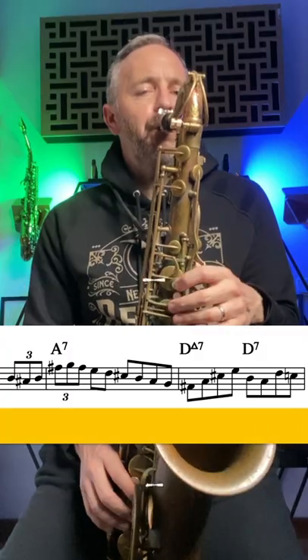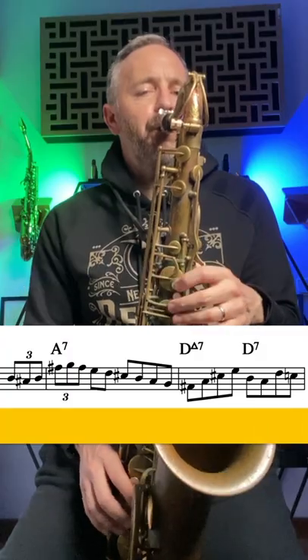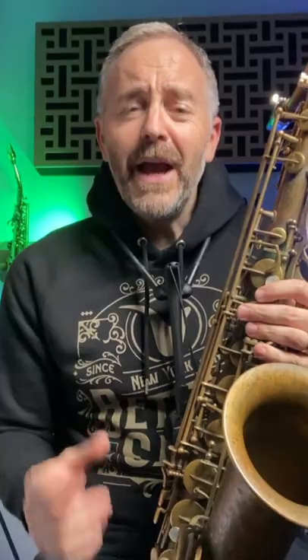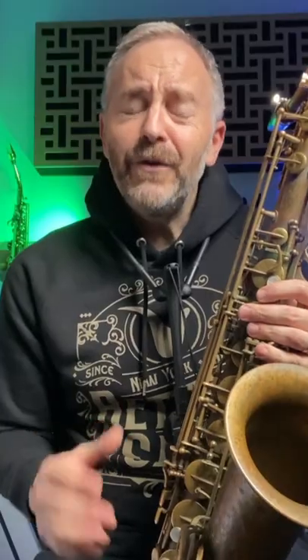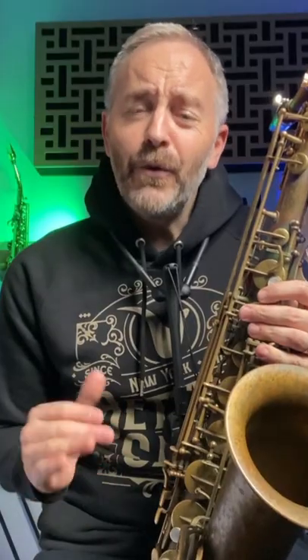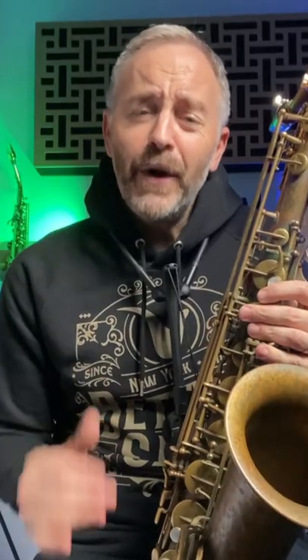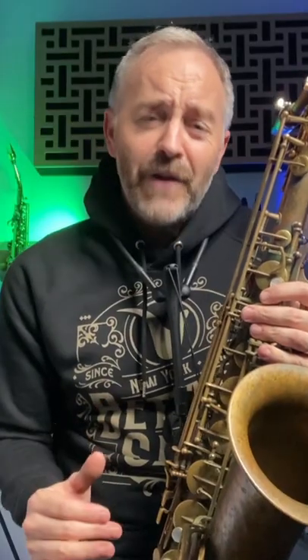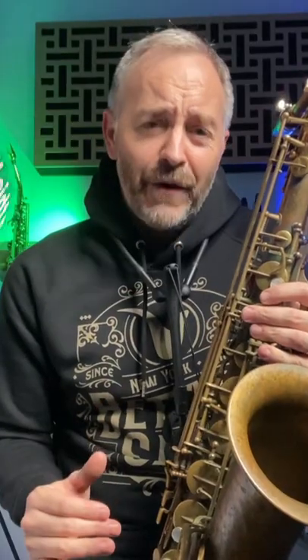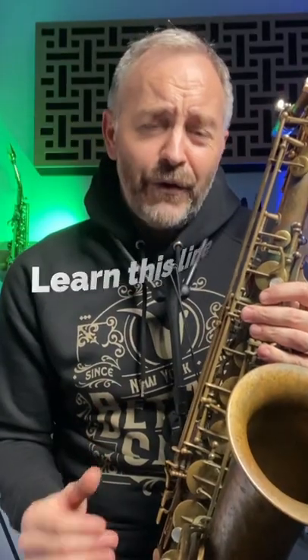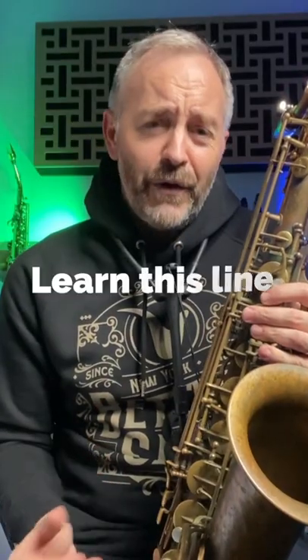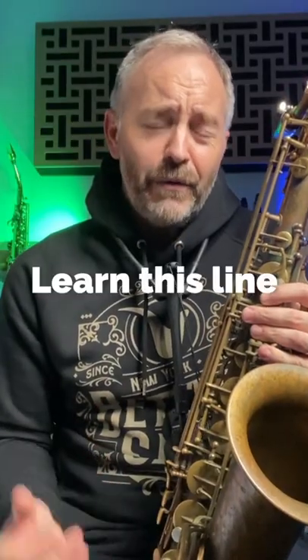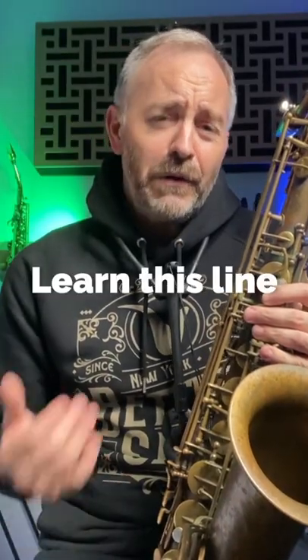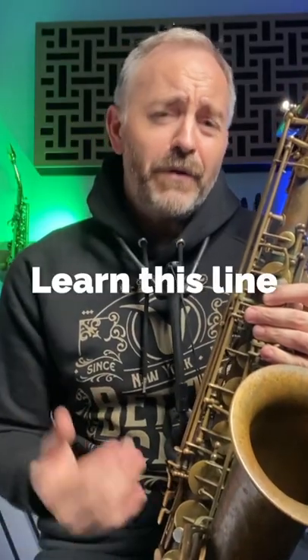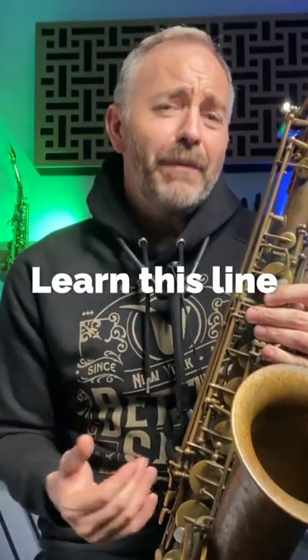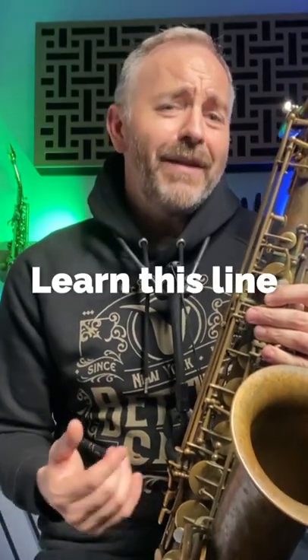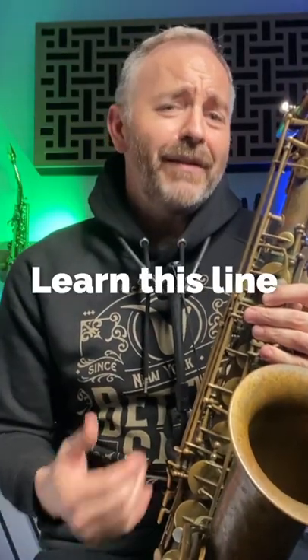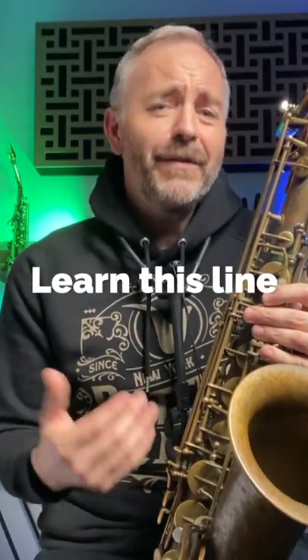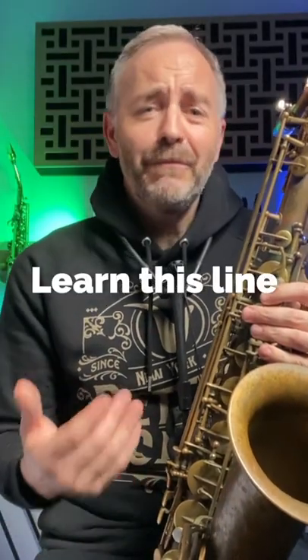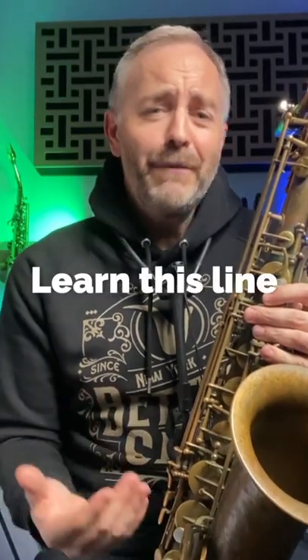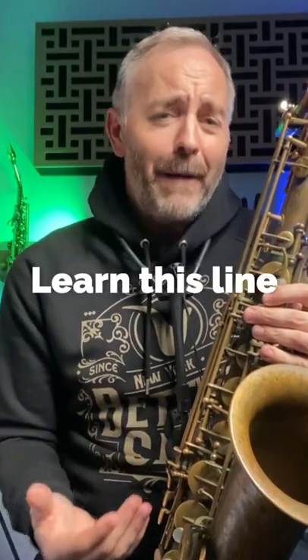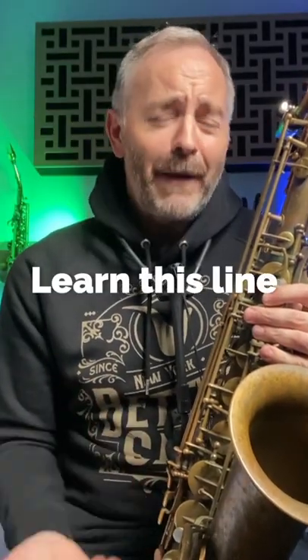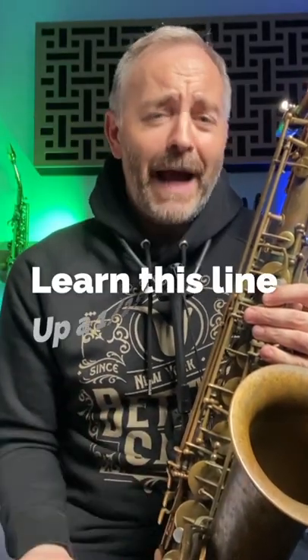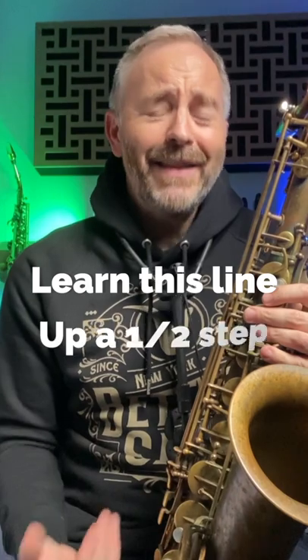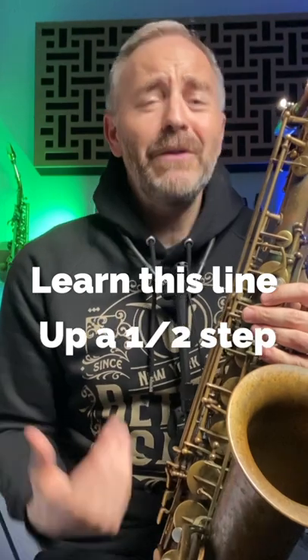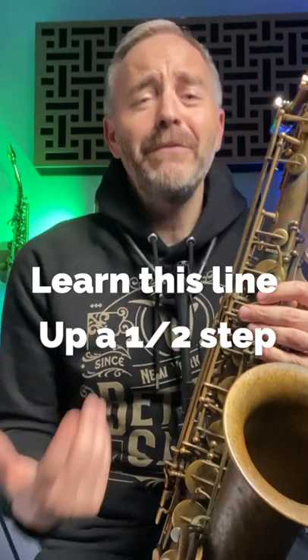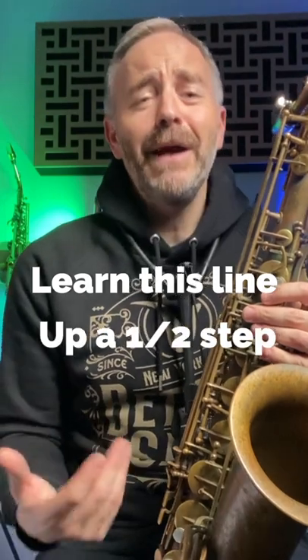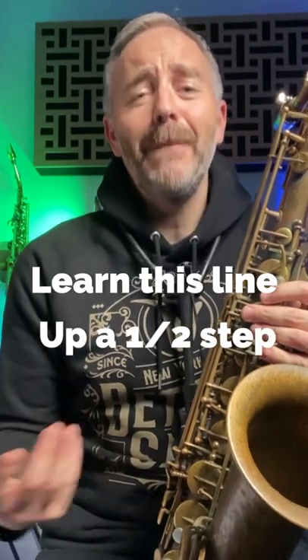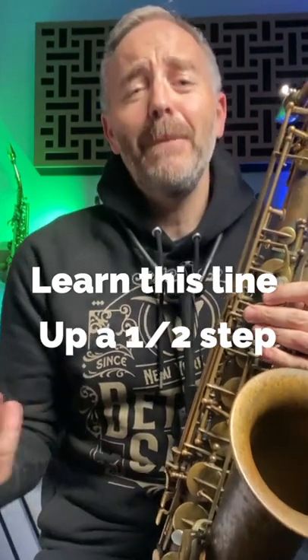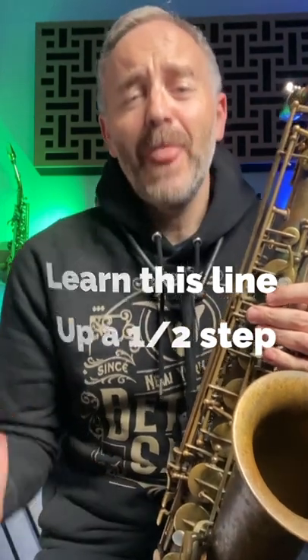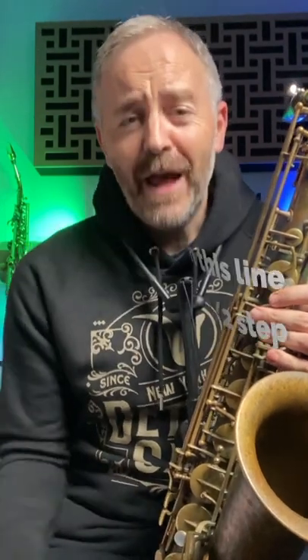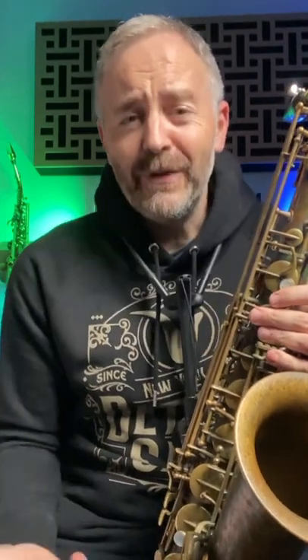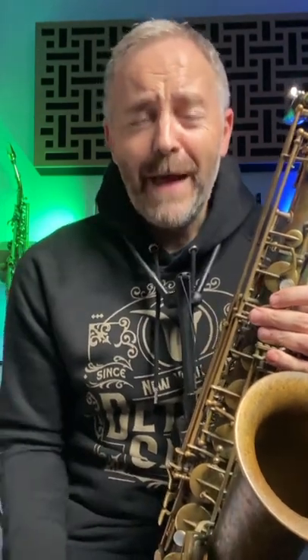Hey guys, here's a quick challenge for you. Learn to play this bebop line and then learn to play it up a half step.